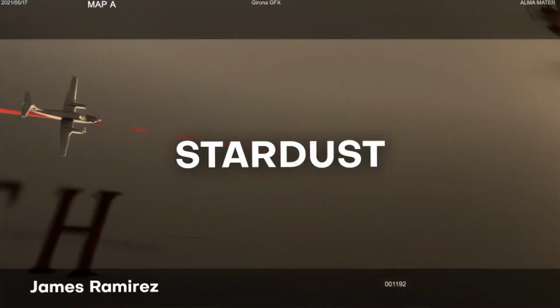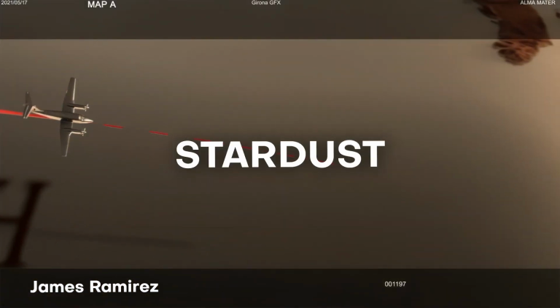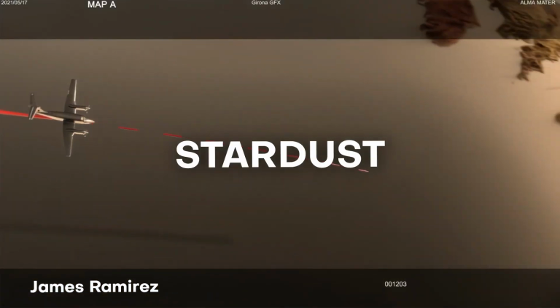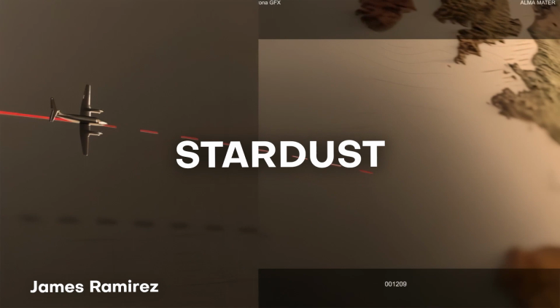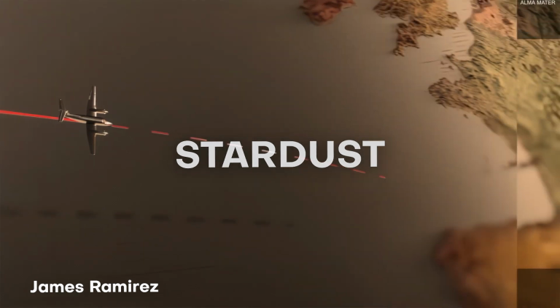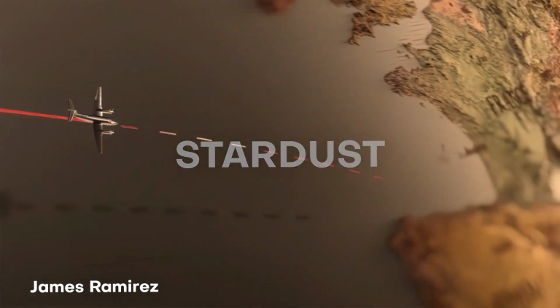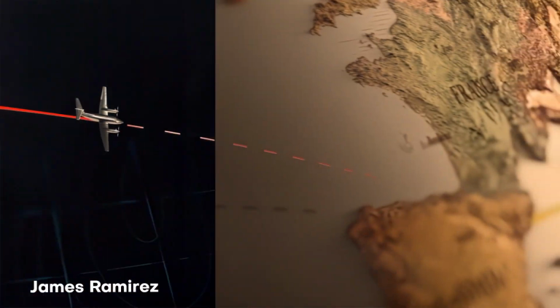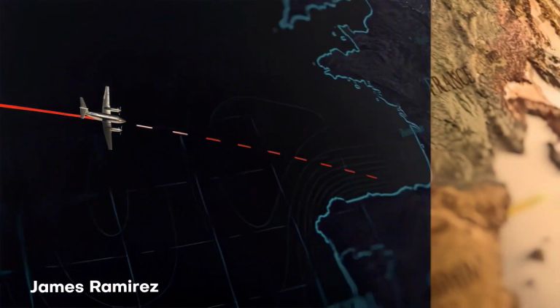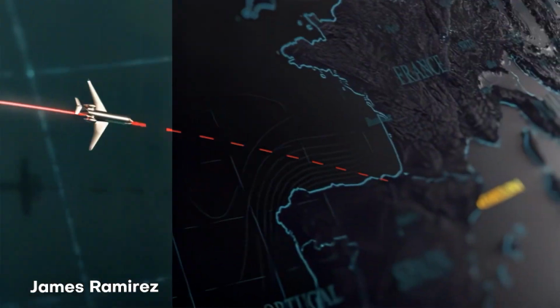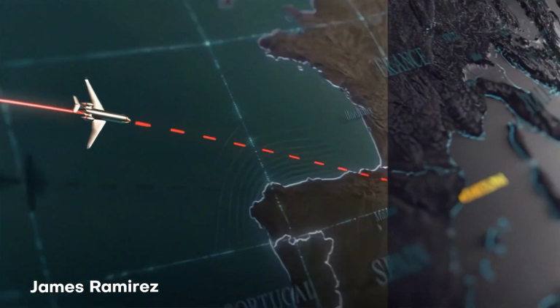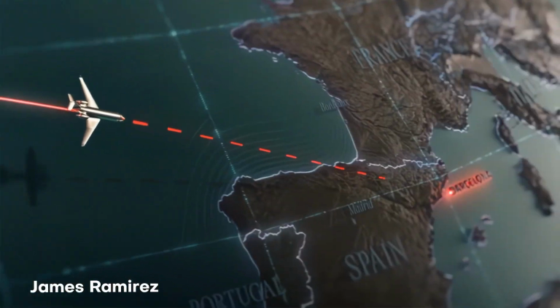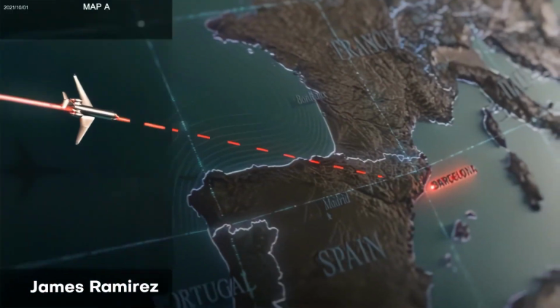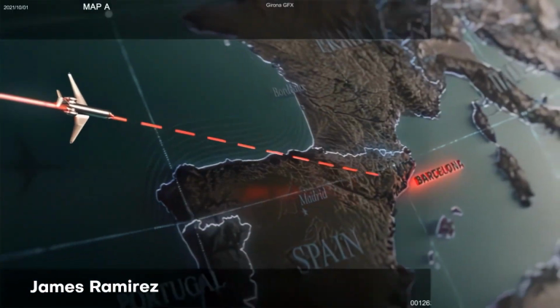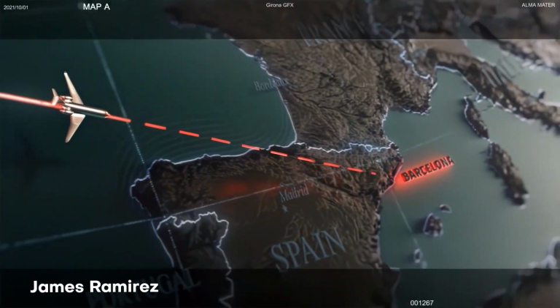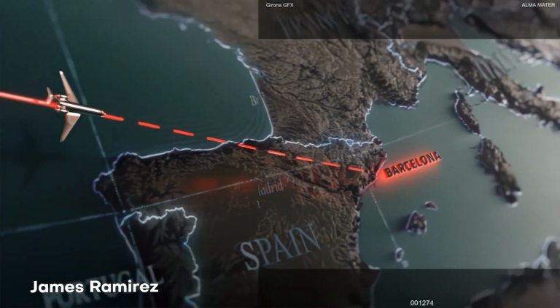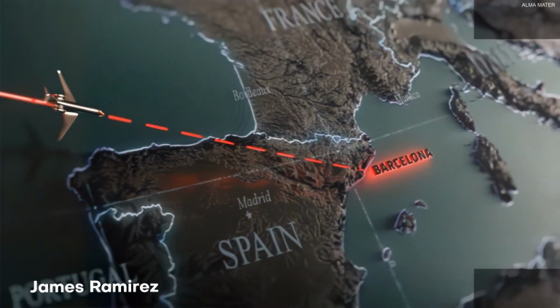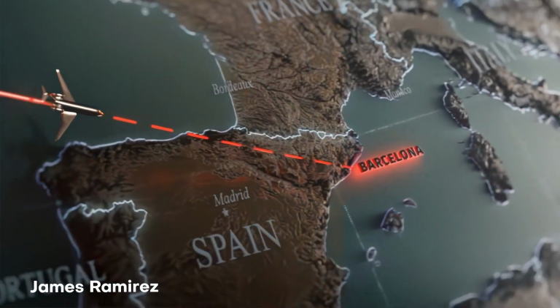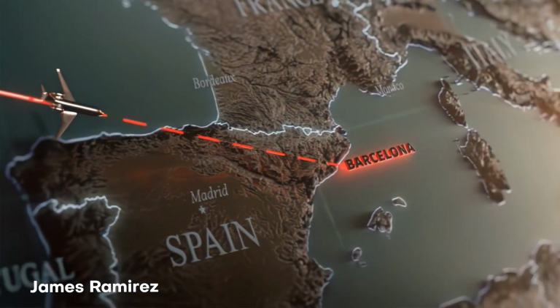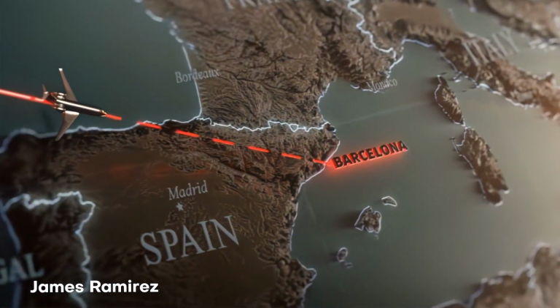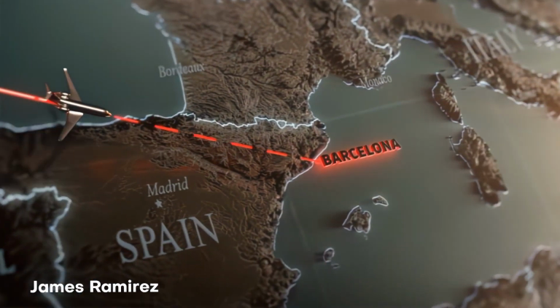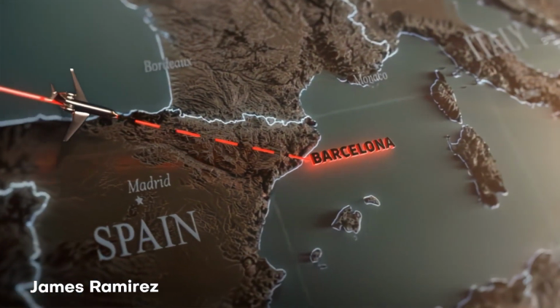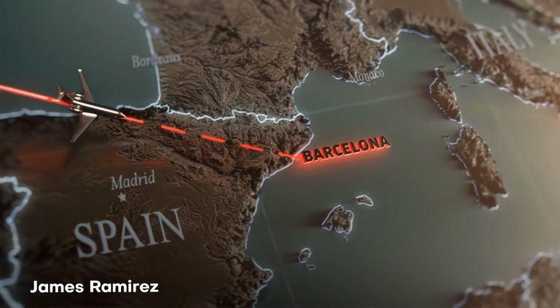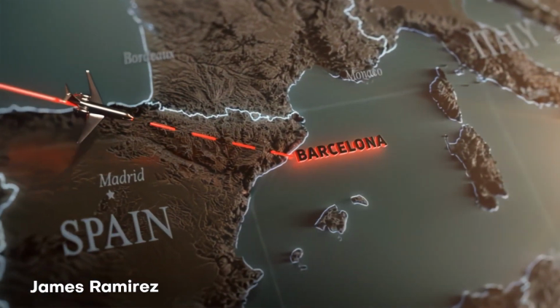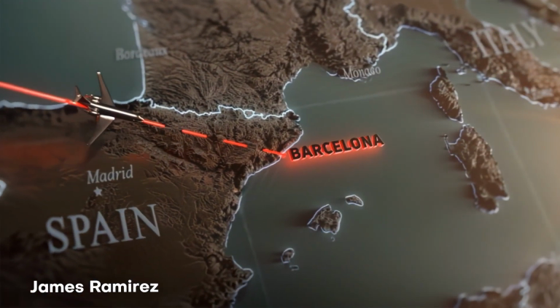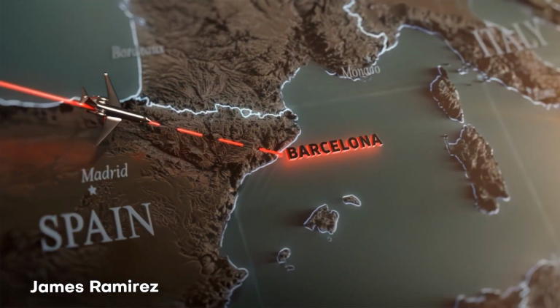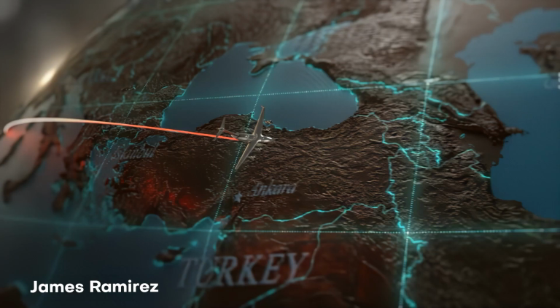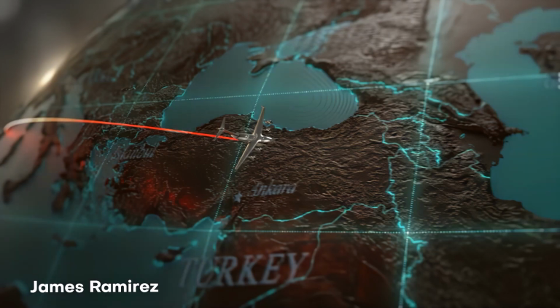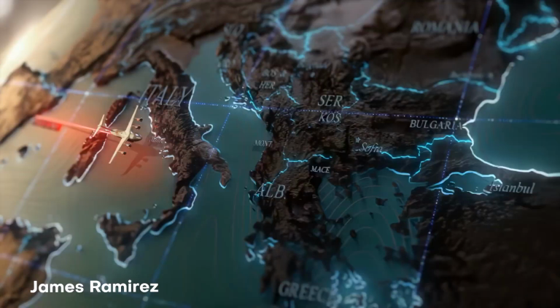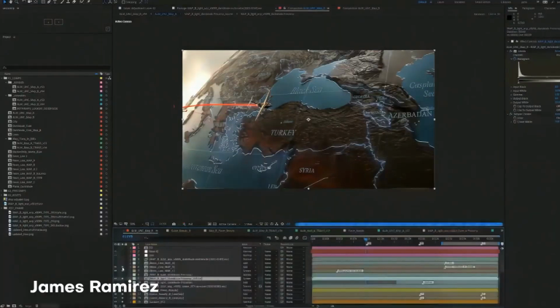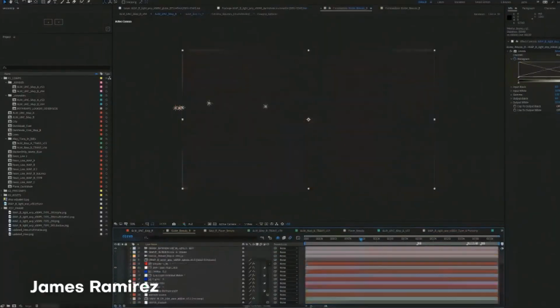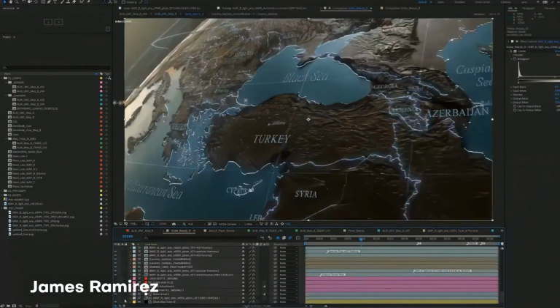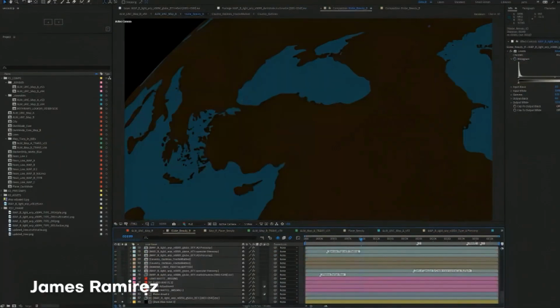Not only that, but he also shows us that he's using a plugin called Stardust to help create different visuals as well. If you guys are curious about Stardust, you can go ahead and check that link down in the description — it's going to be right there for you guys to explore on your own.